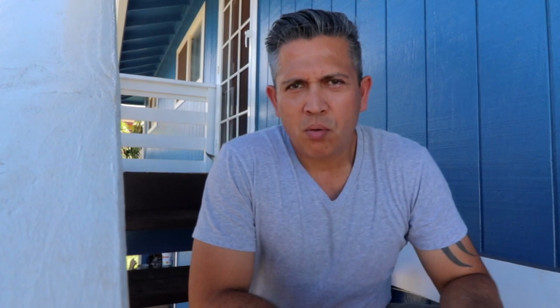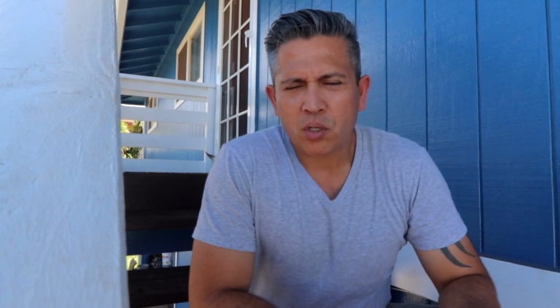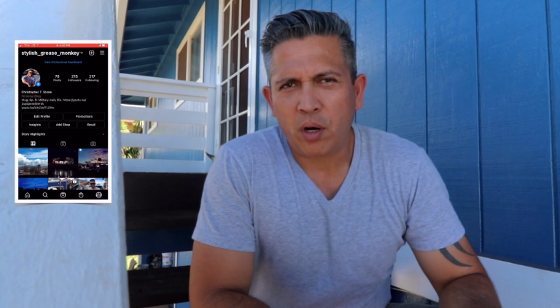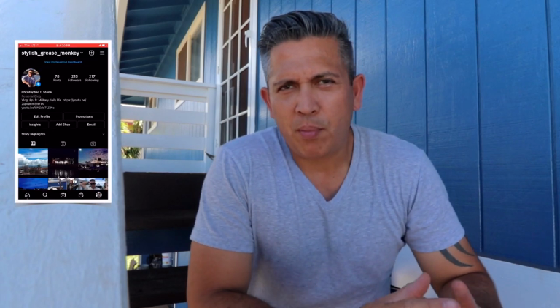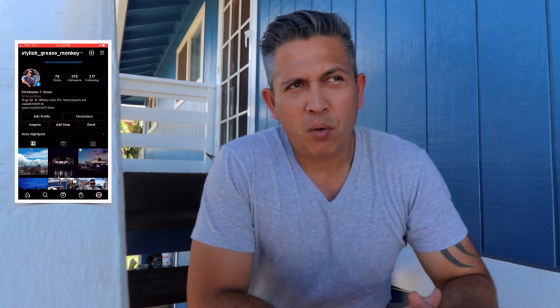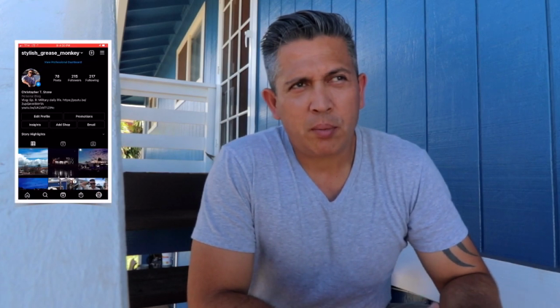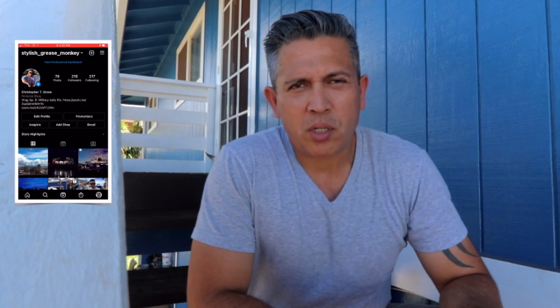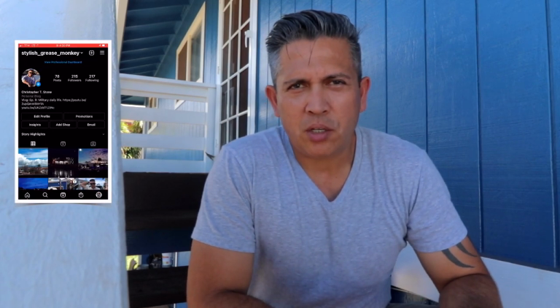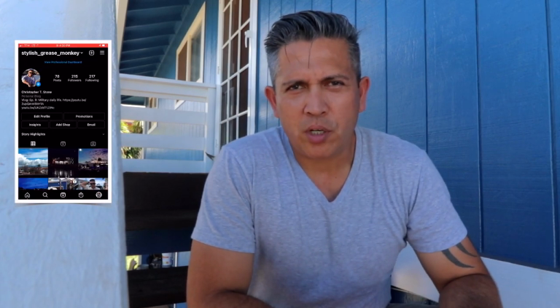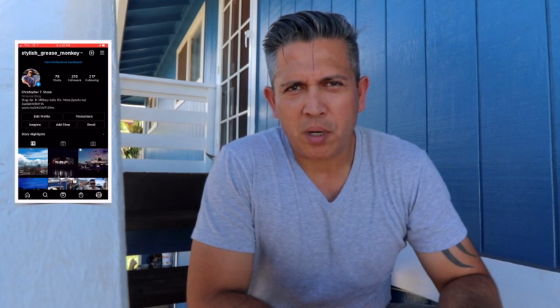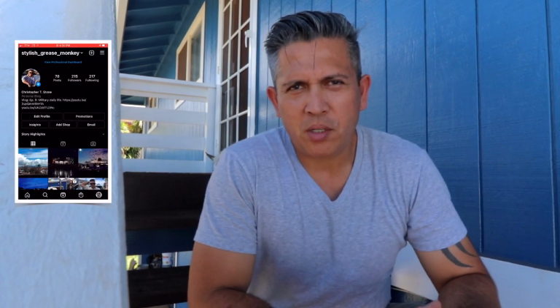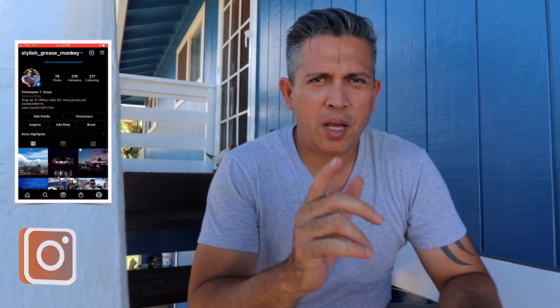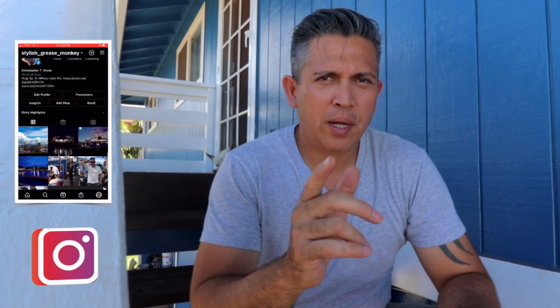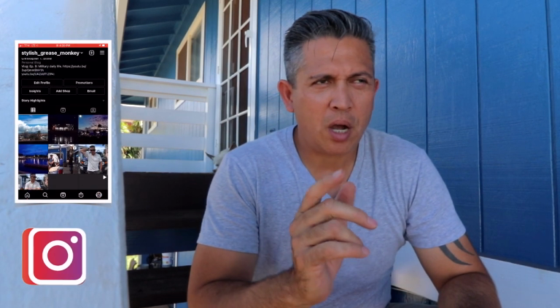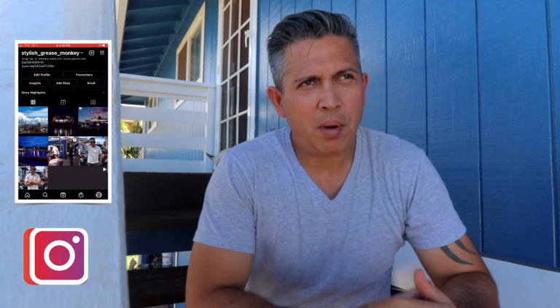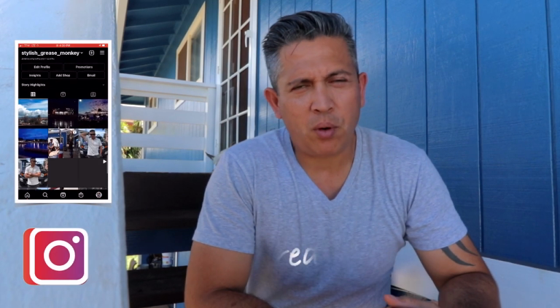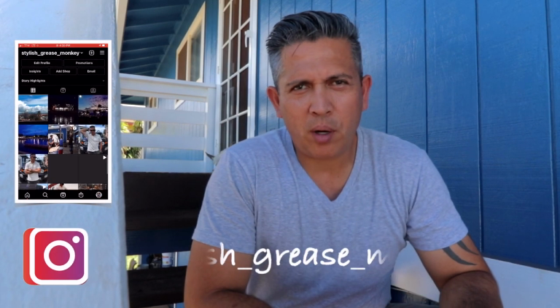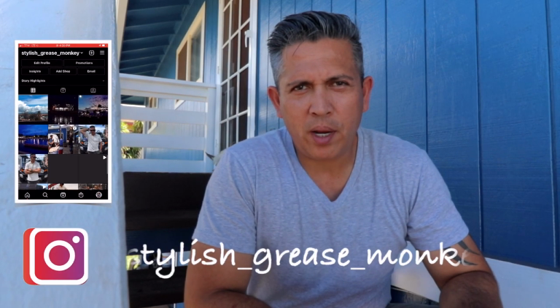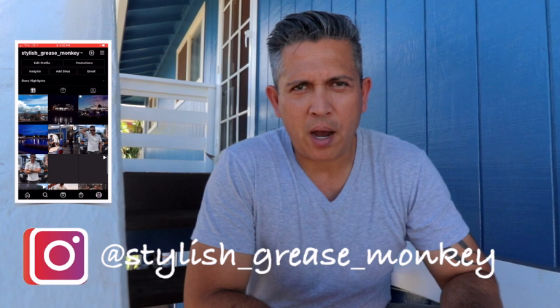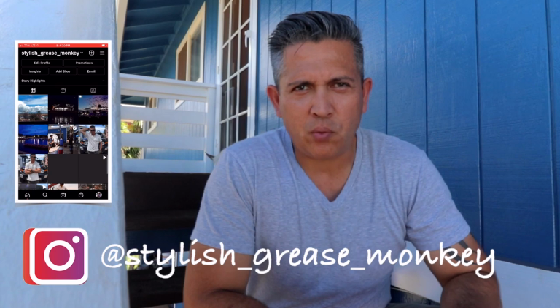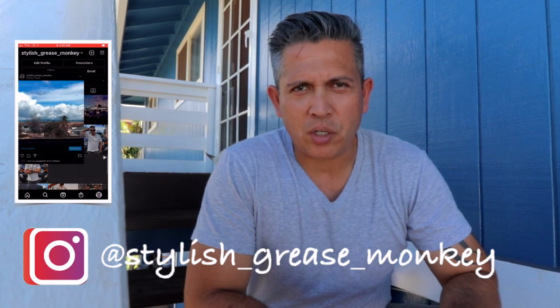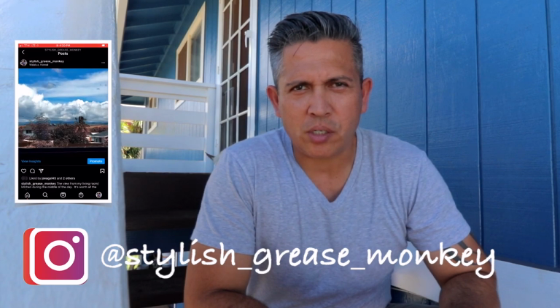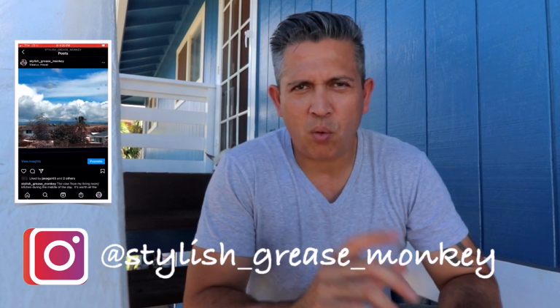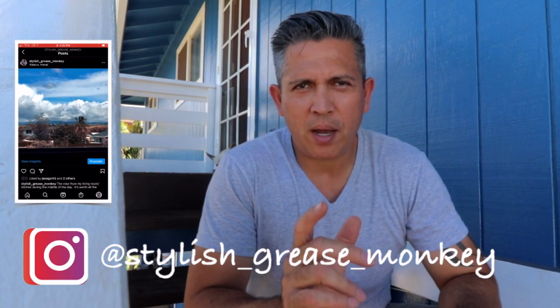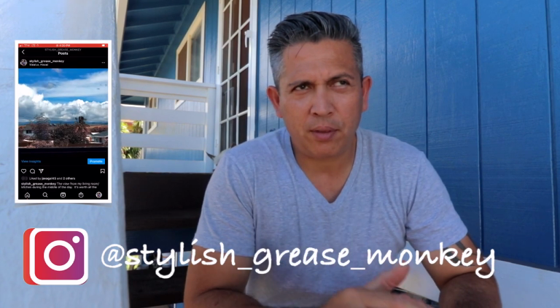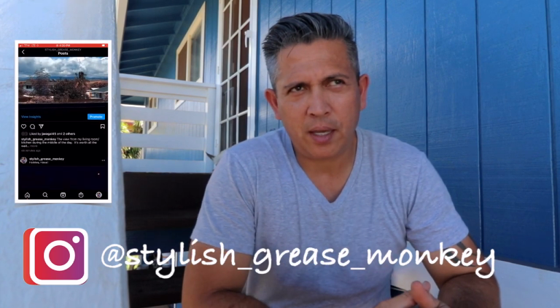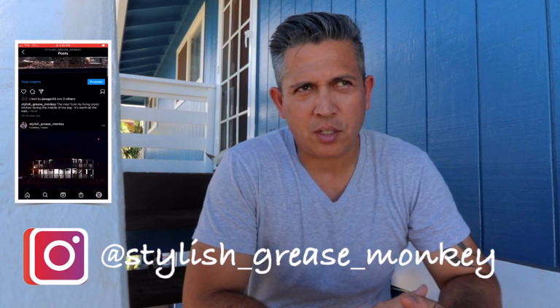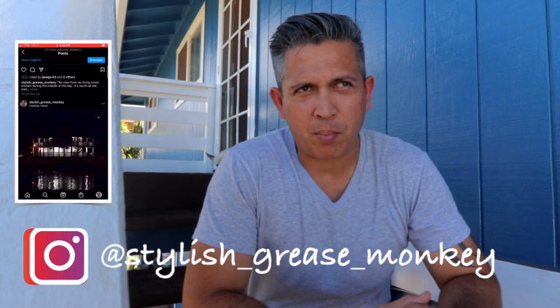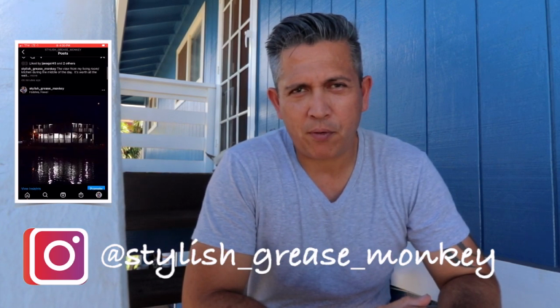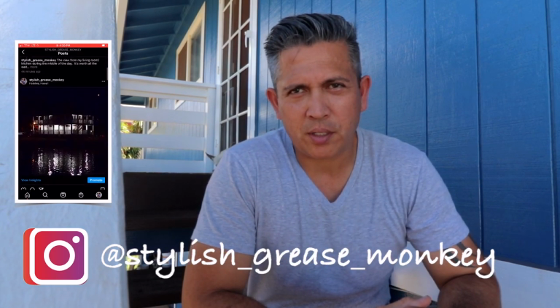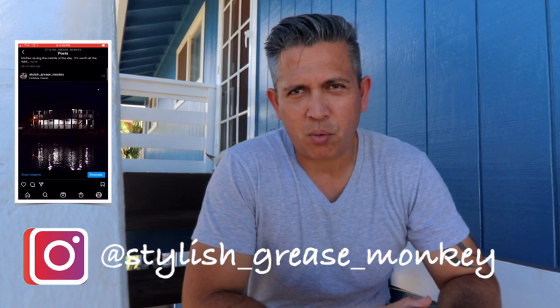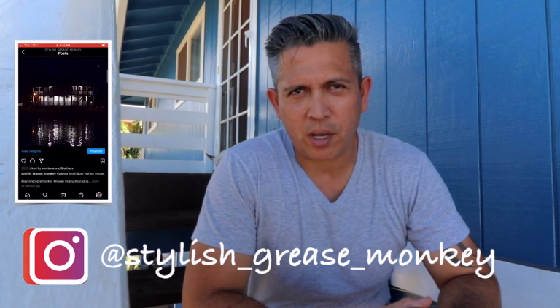What's going on everybody and welcome to Stylish Grease Monkey. Today we're going to talk about the Red Wing Iron Ranger and why I think it's the perfect working shoe.